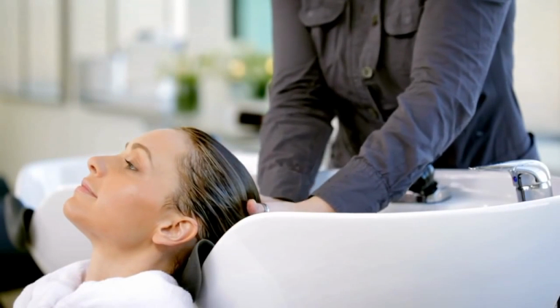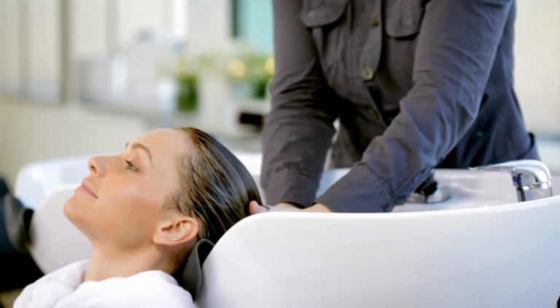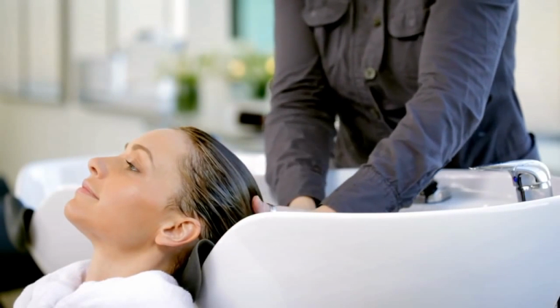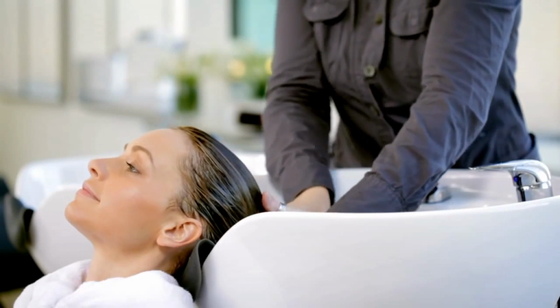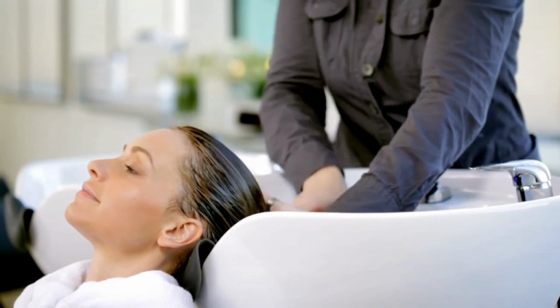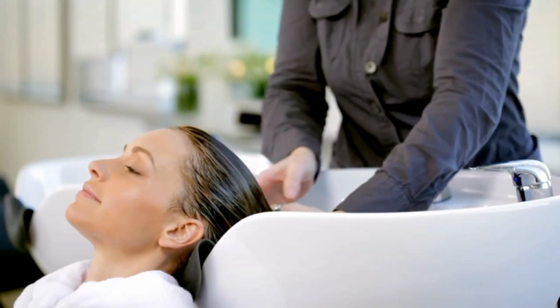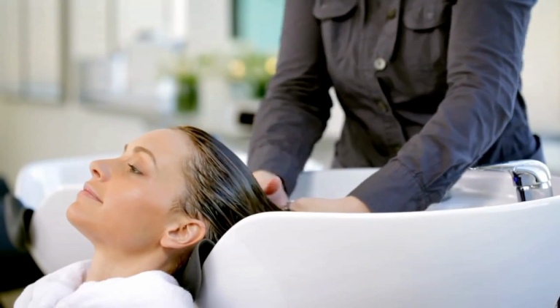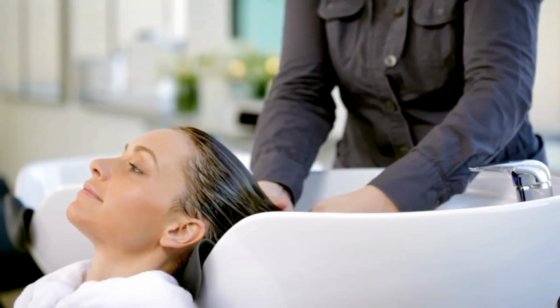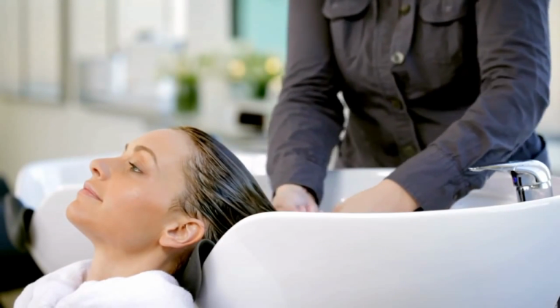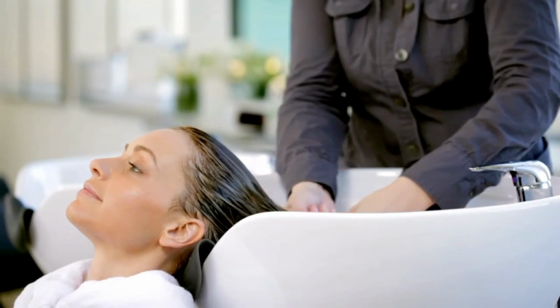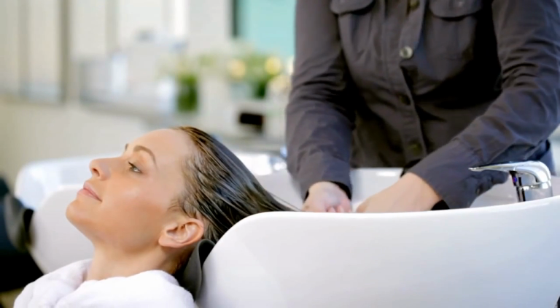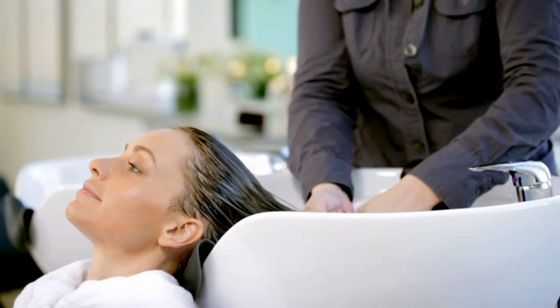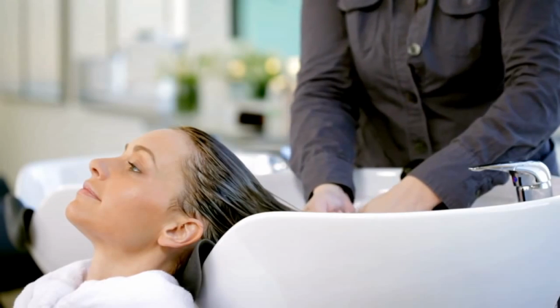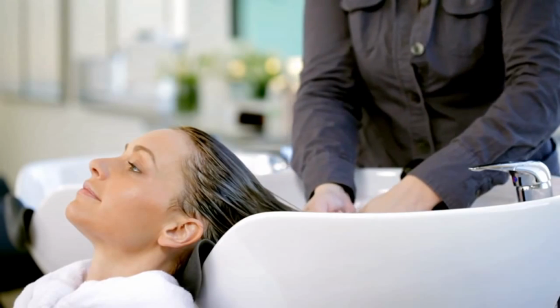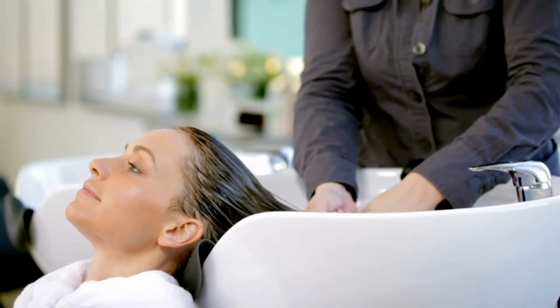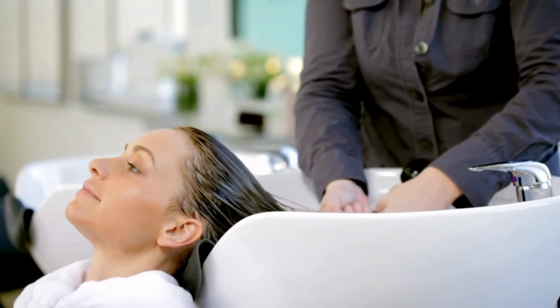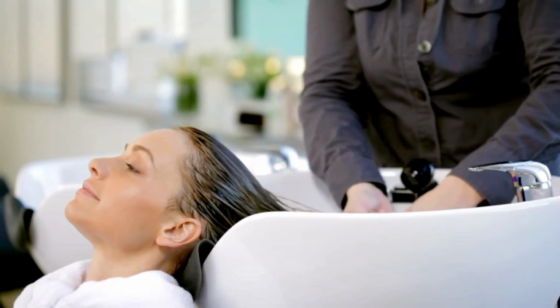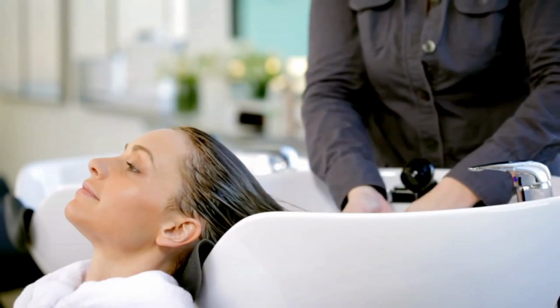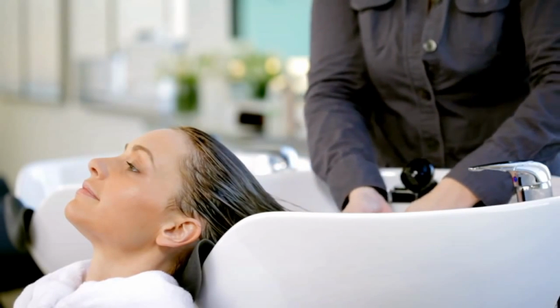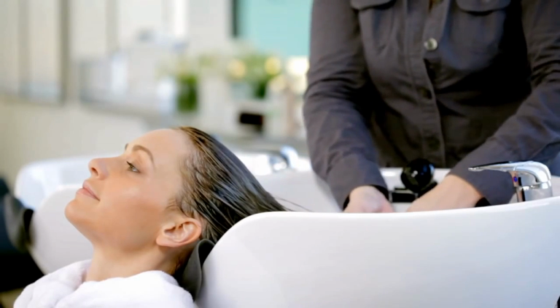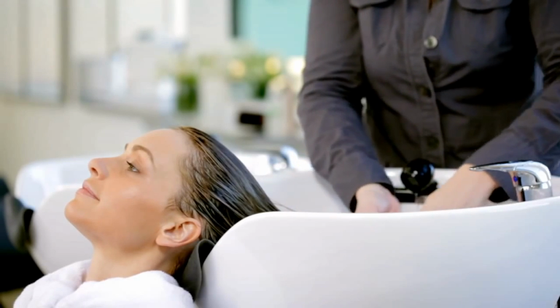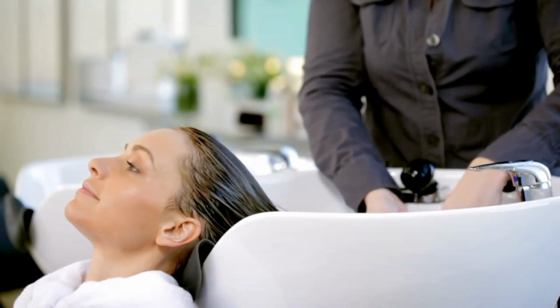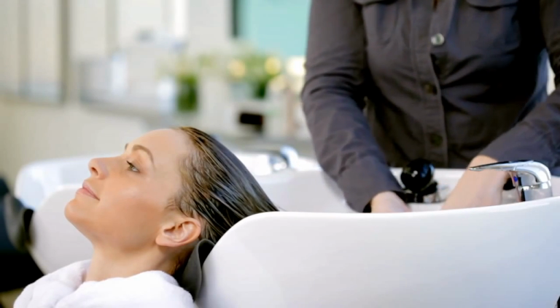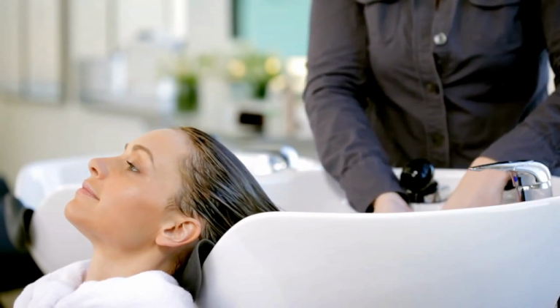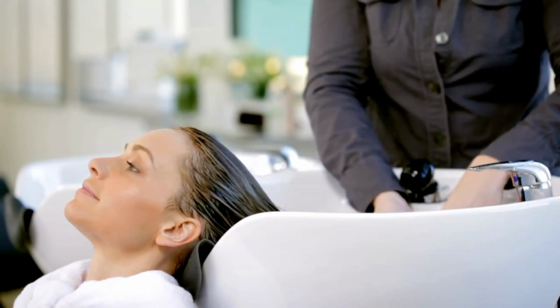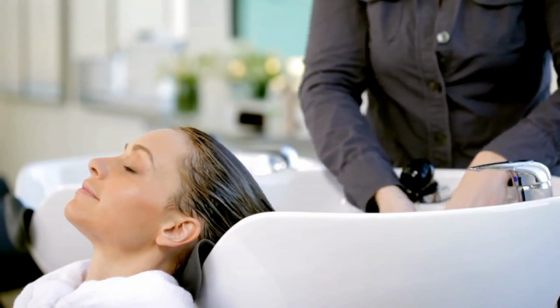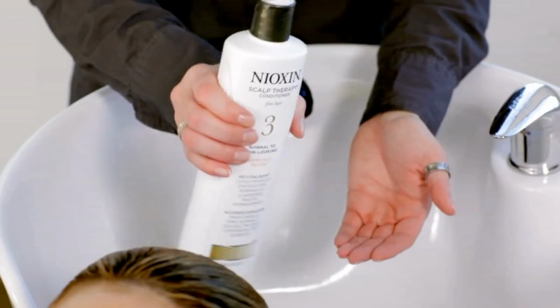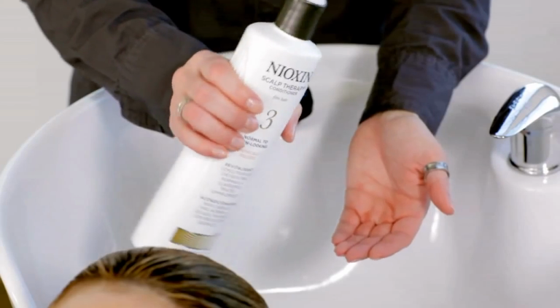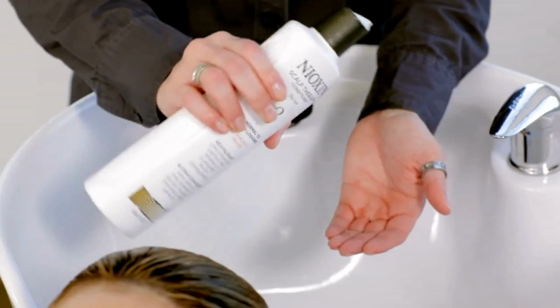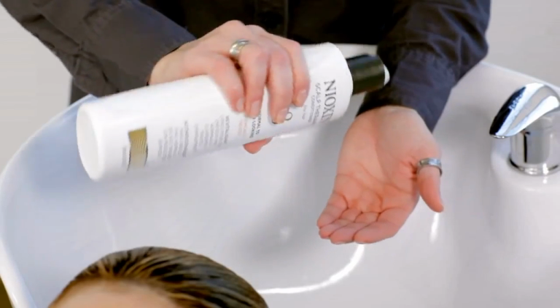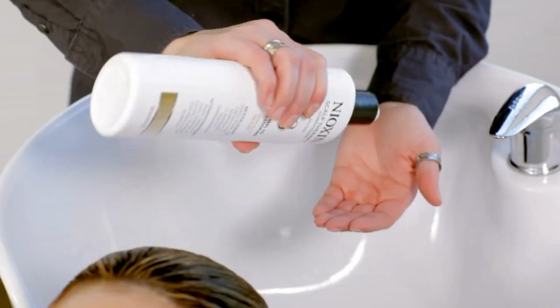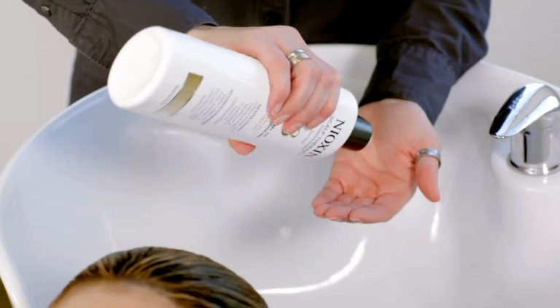Nioxin Scalp Therapy is a lightweight conditioner that strengthens hair and helps create a healthy scalp.